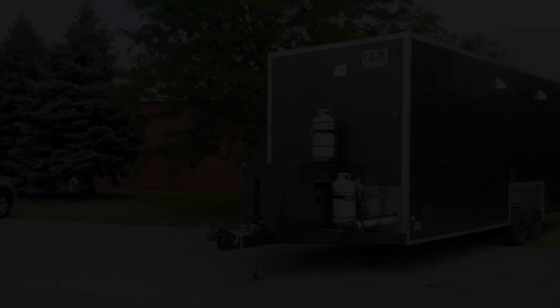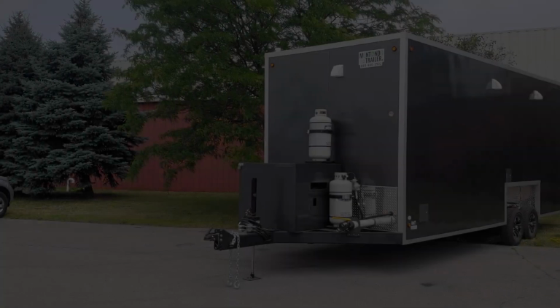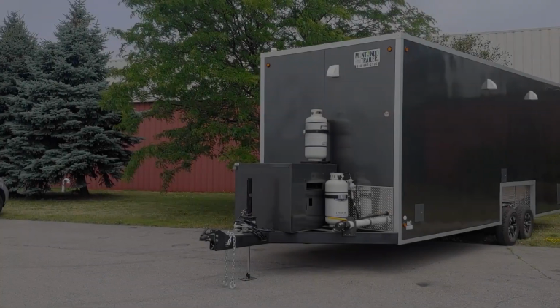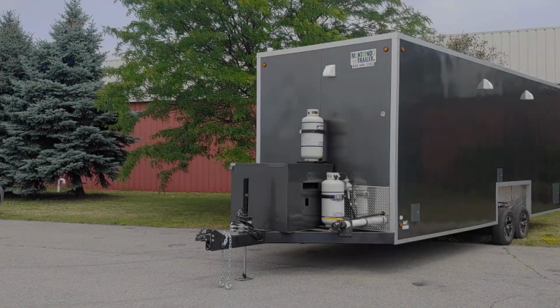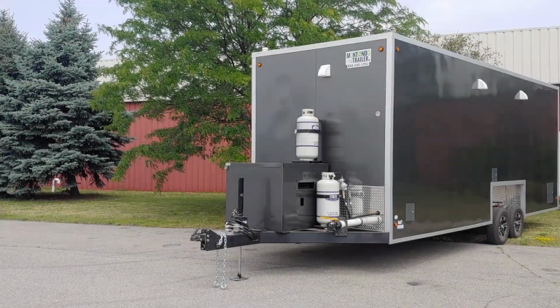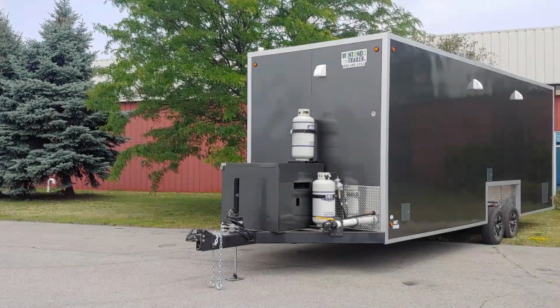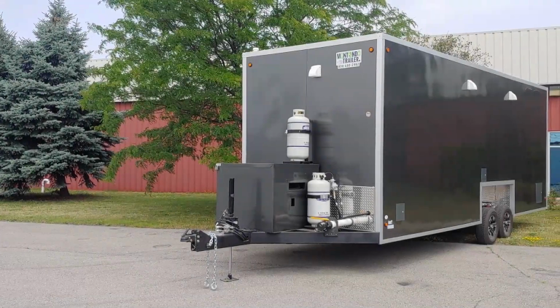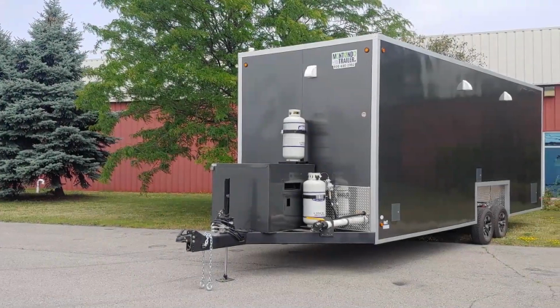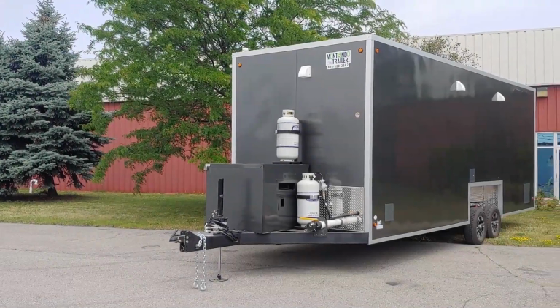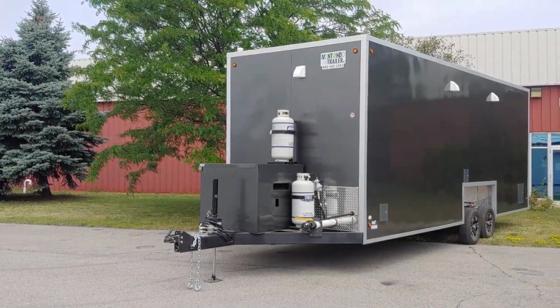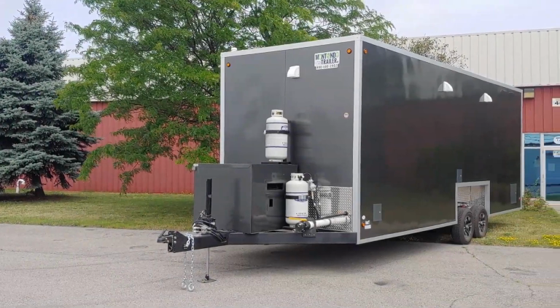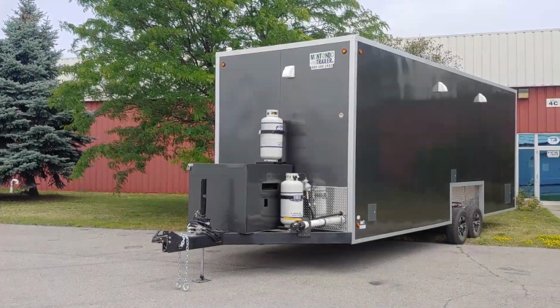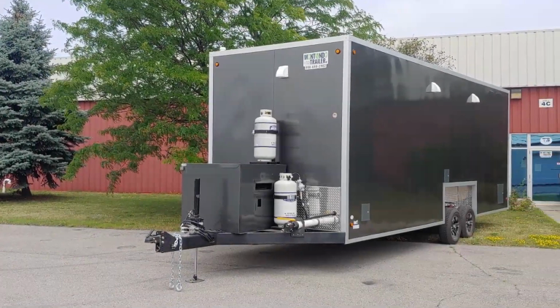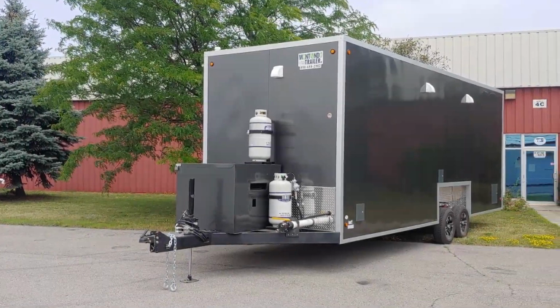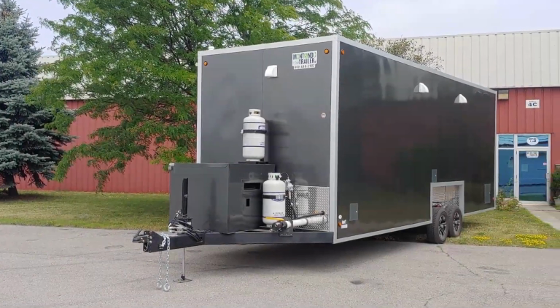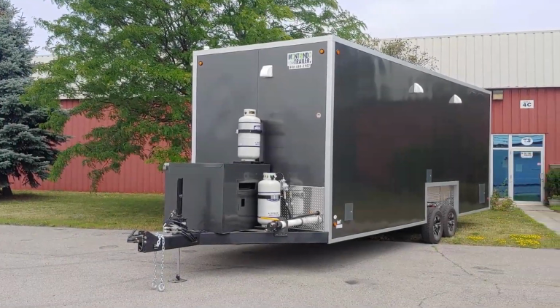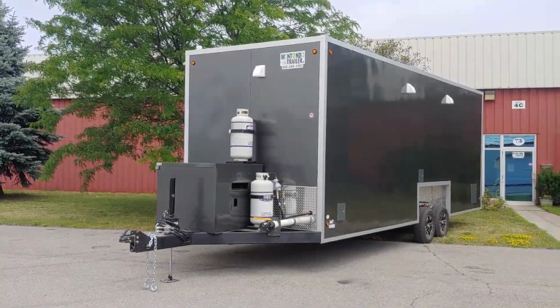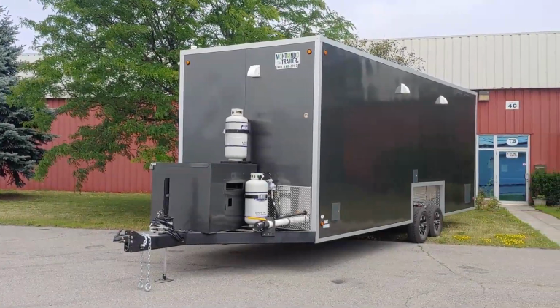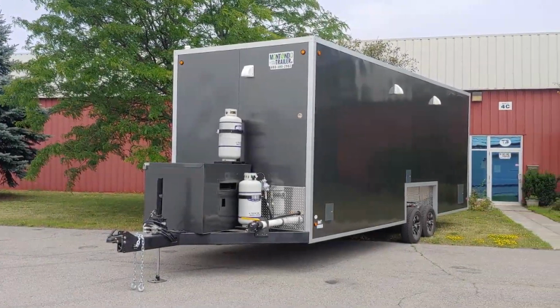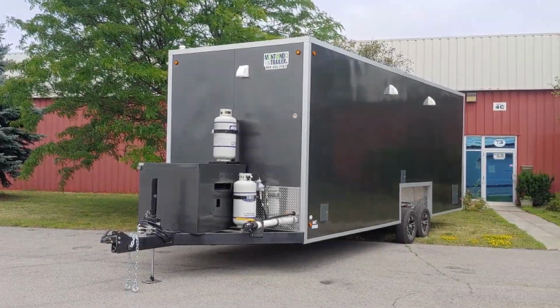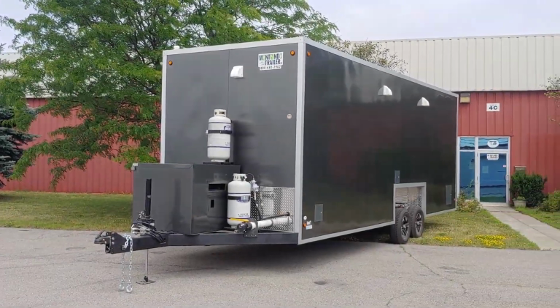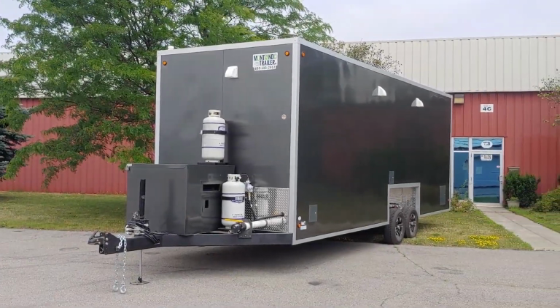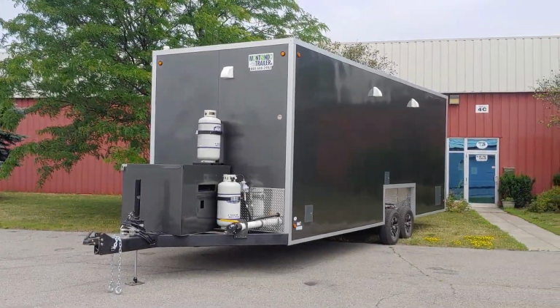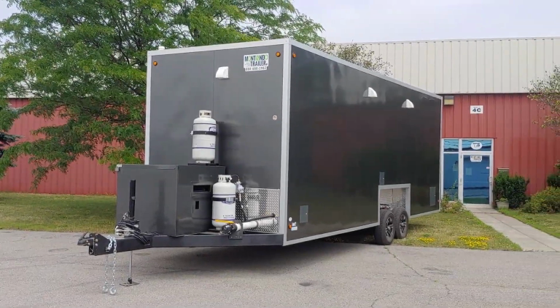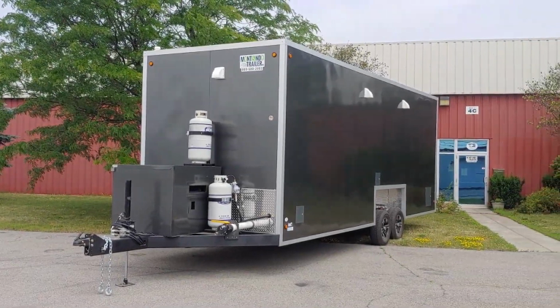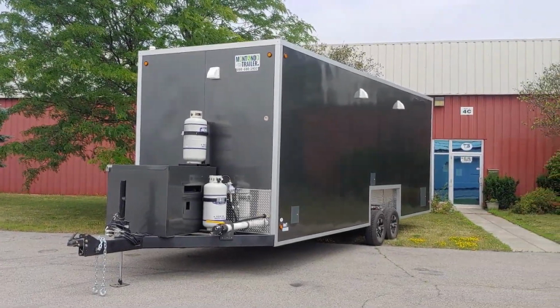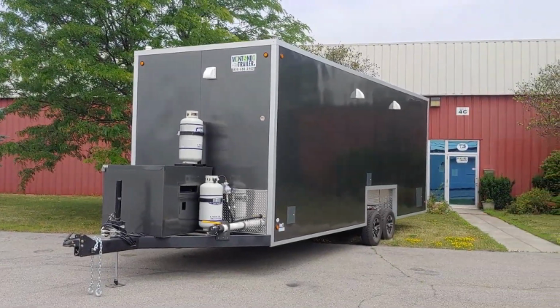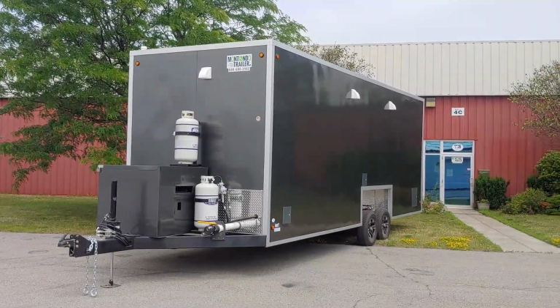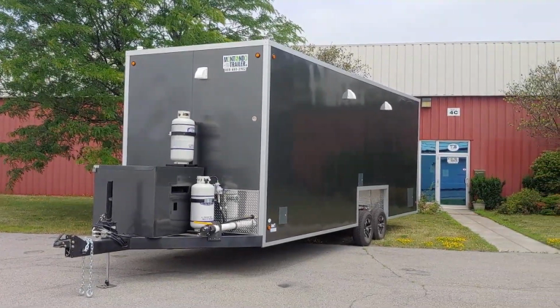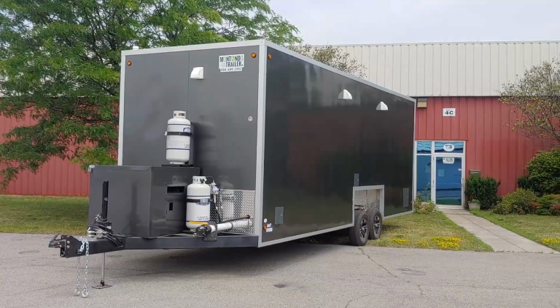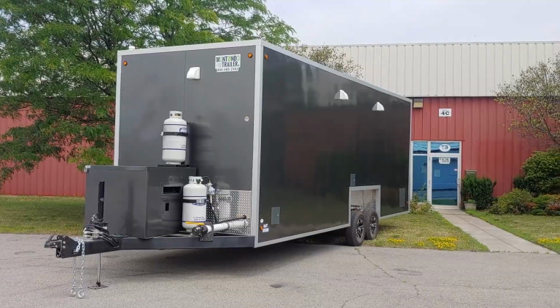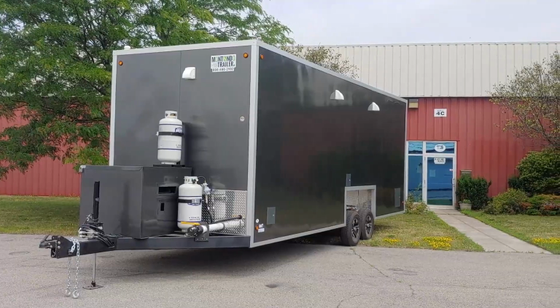Hi, this is Mike with Montando Trailer, and this is our ADA Plus 2 Hydraulic Drop Trailer.